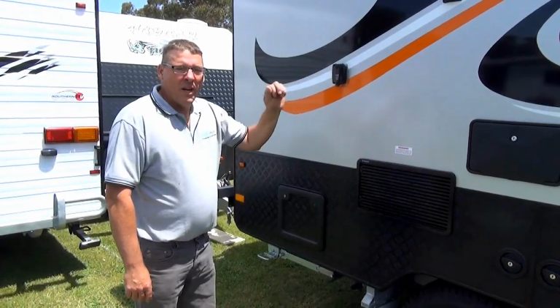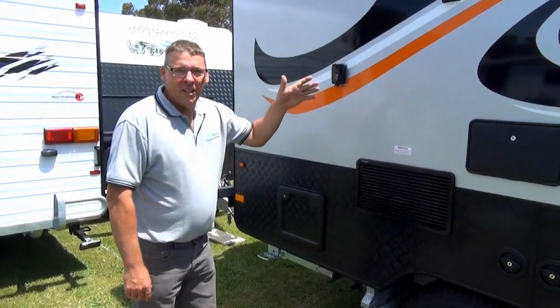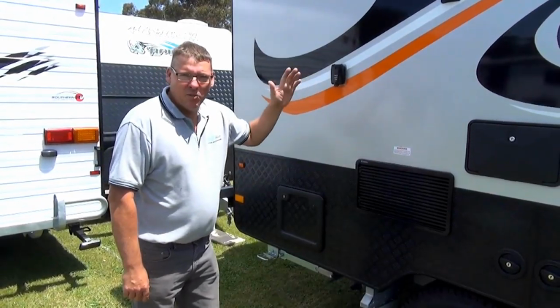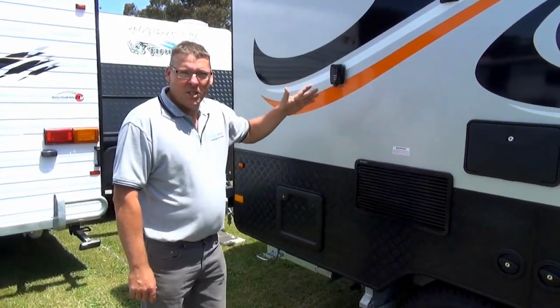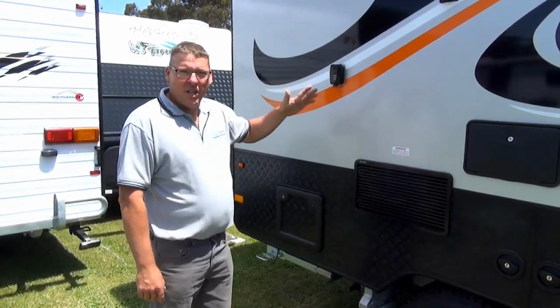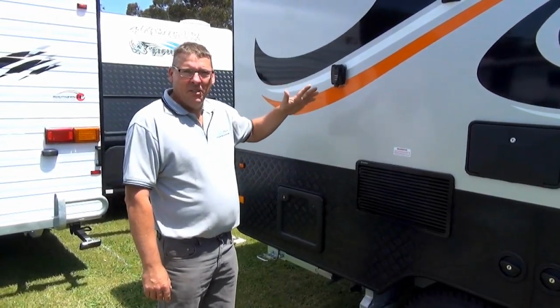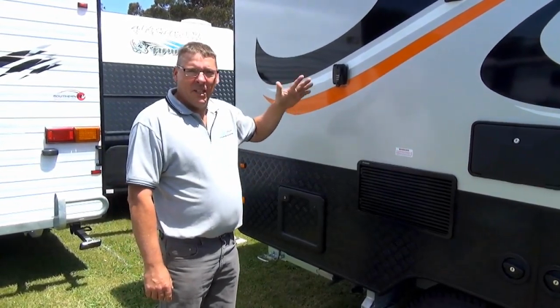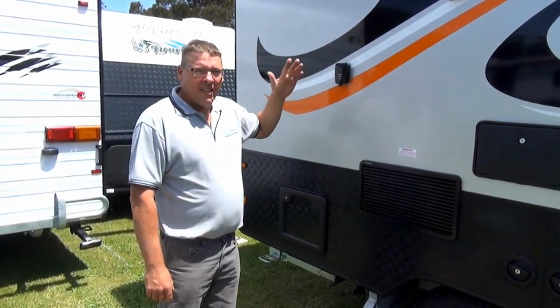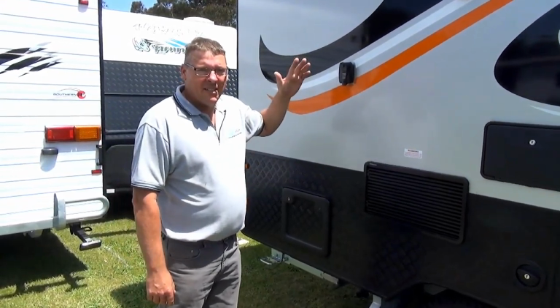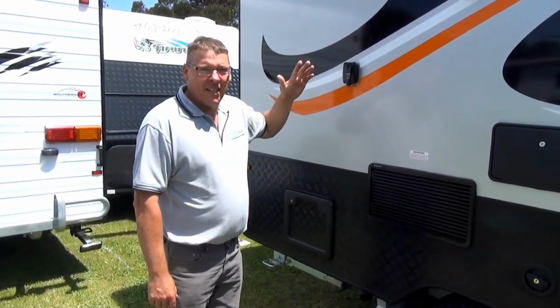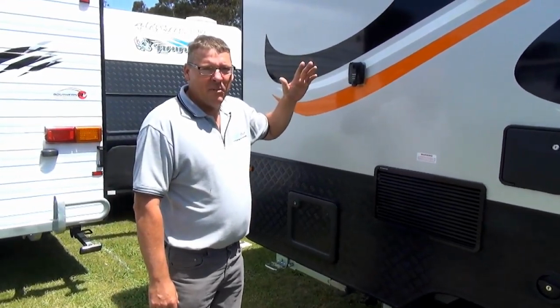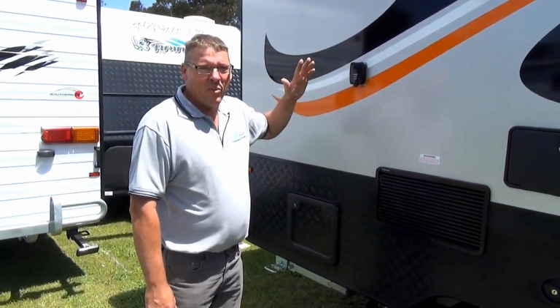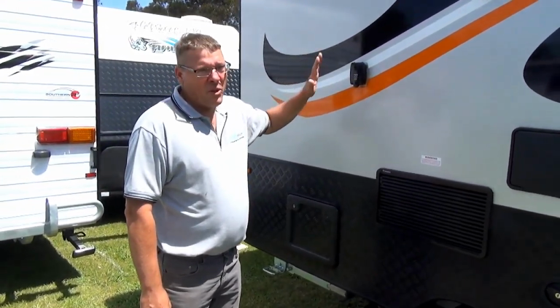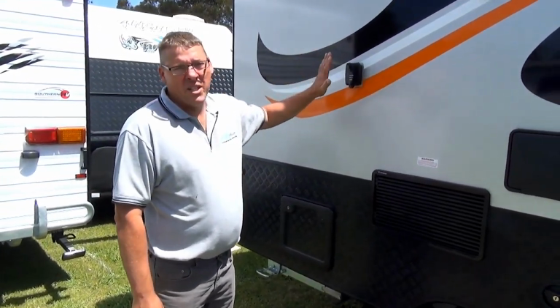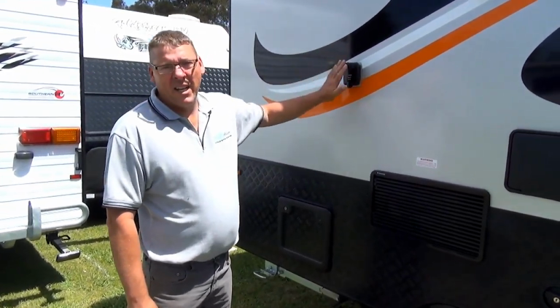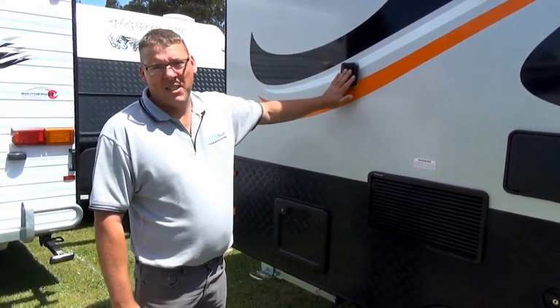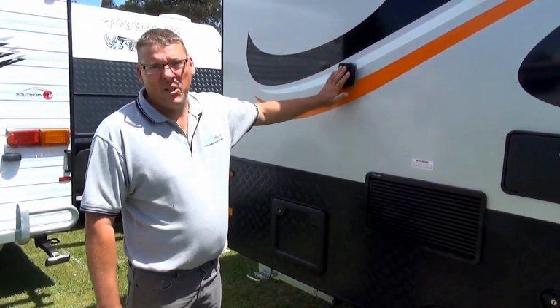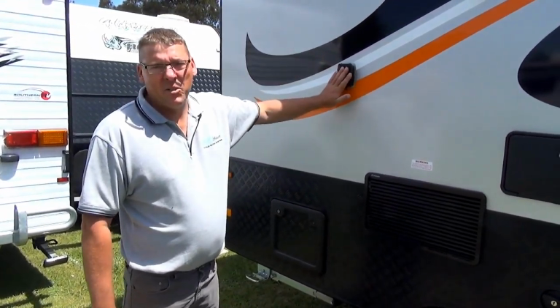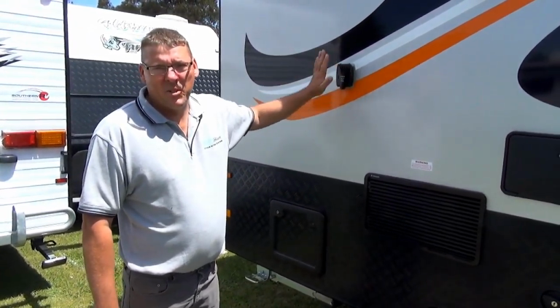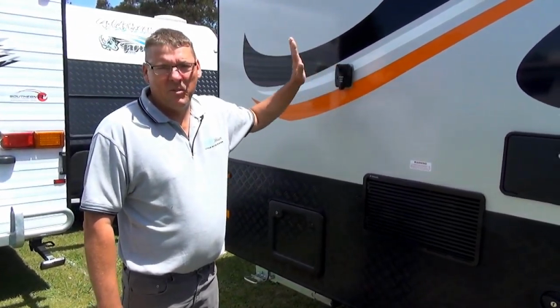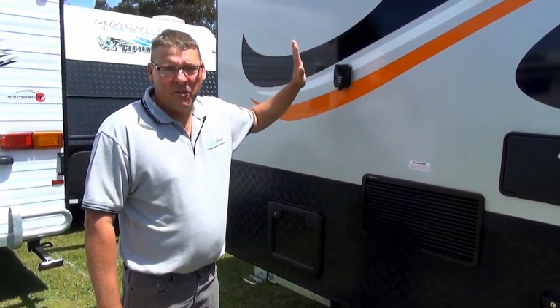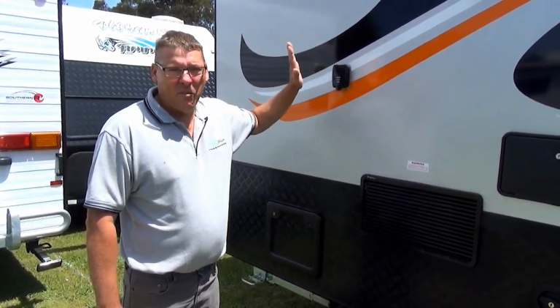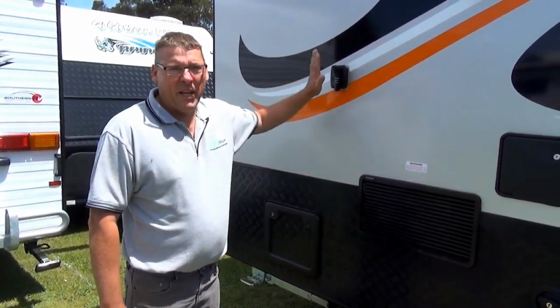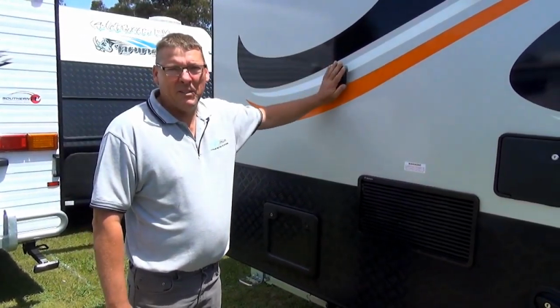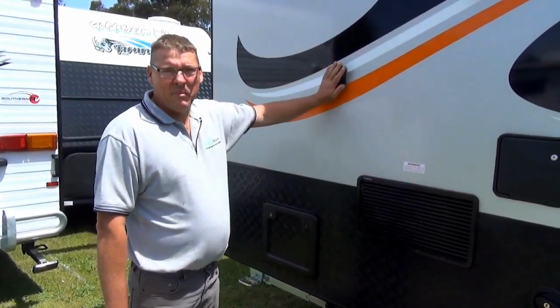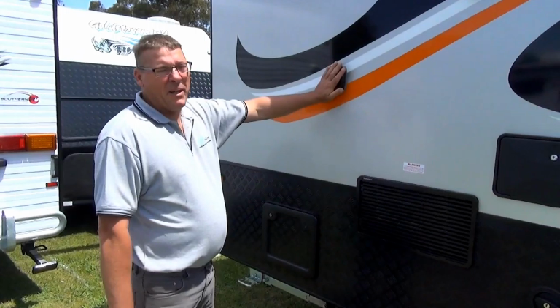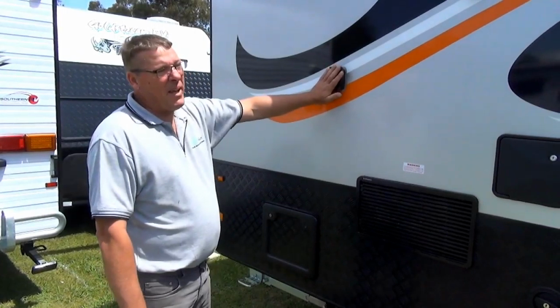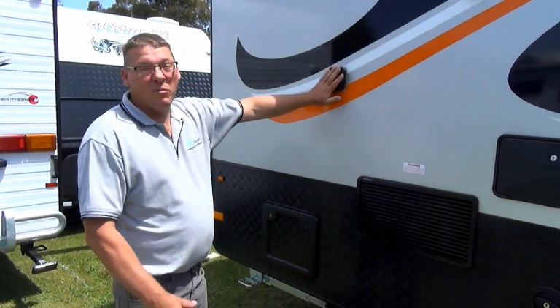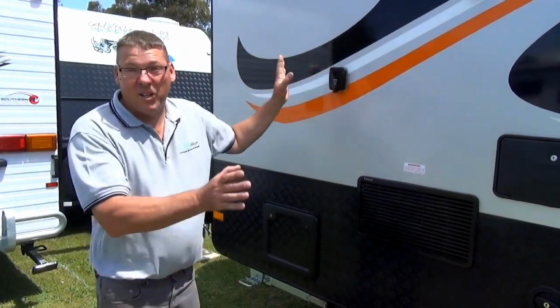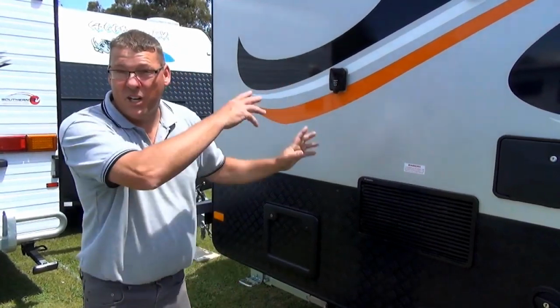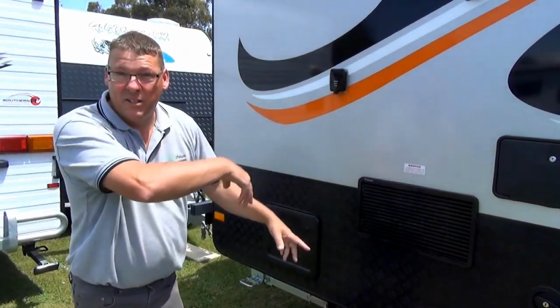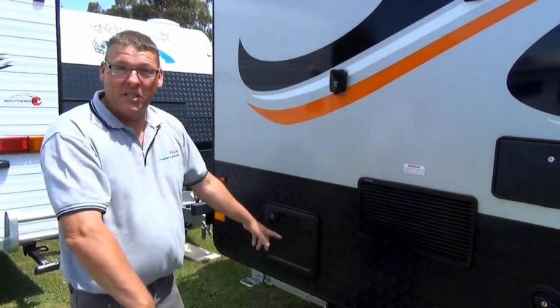I just wanted to show that we're not using any external 240 volt power to power the van while I show you inside.